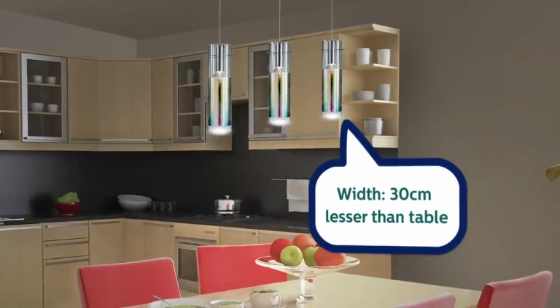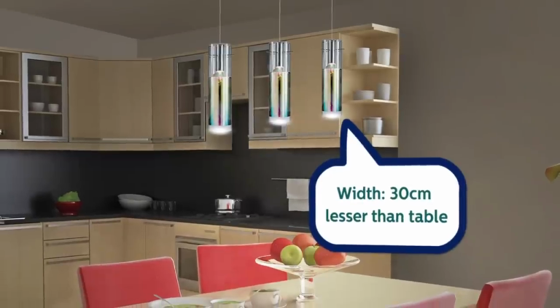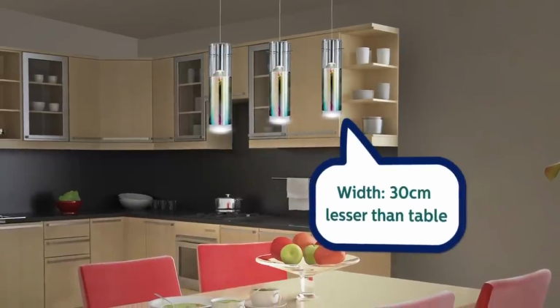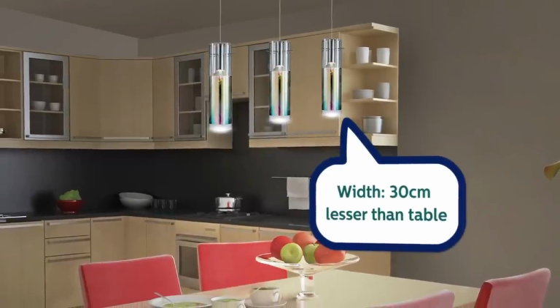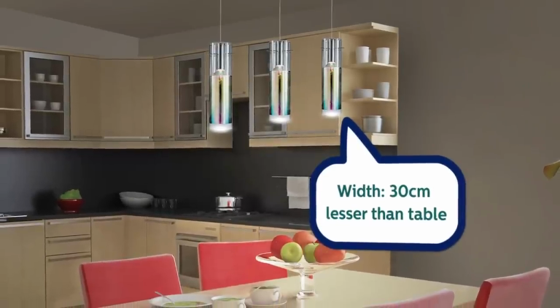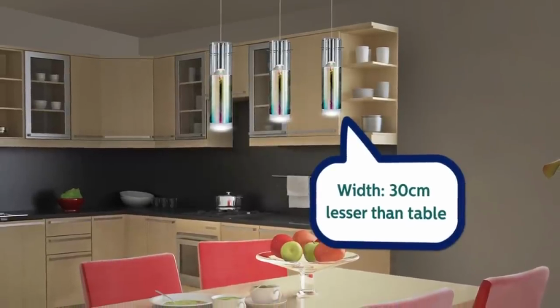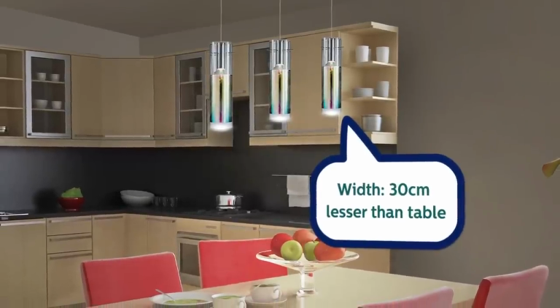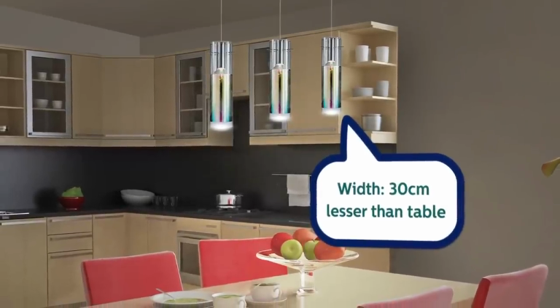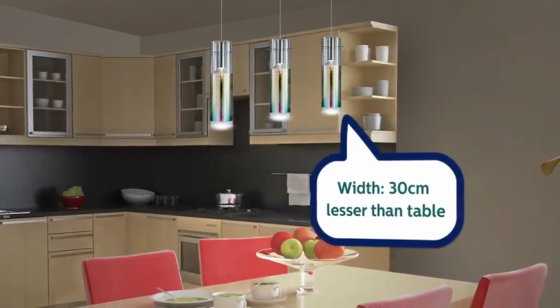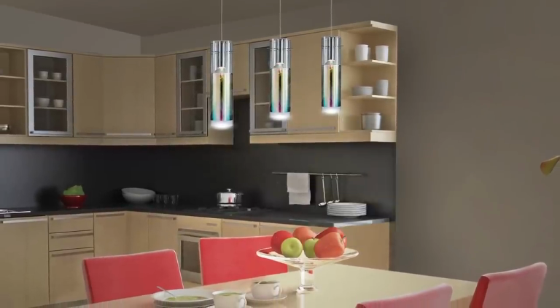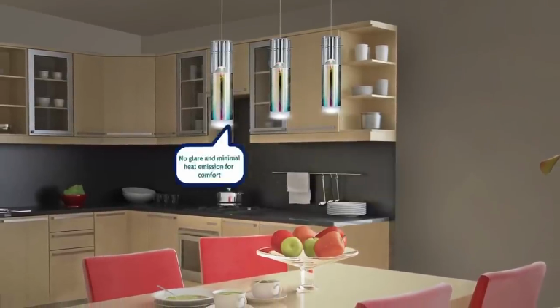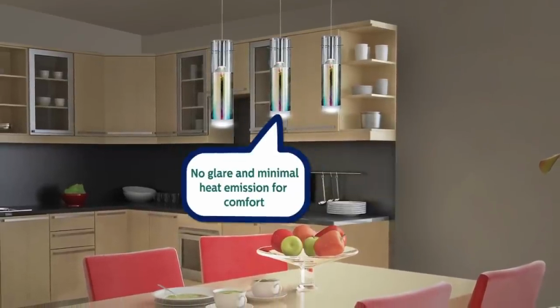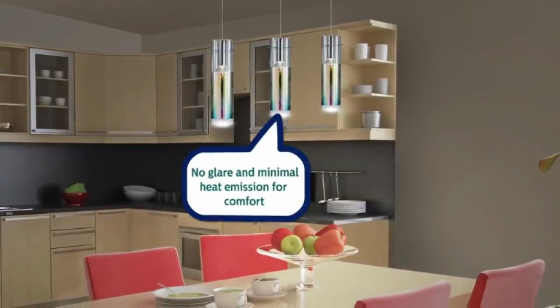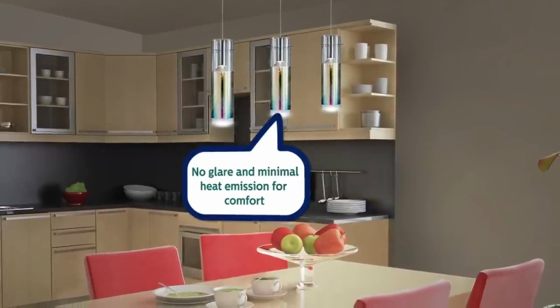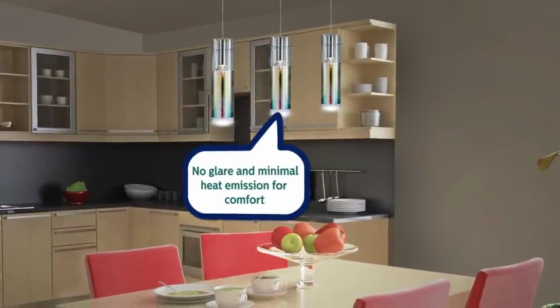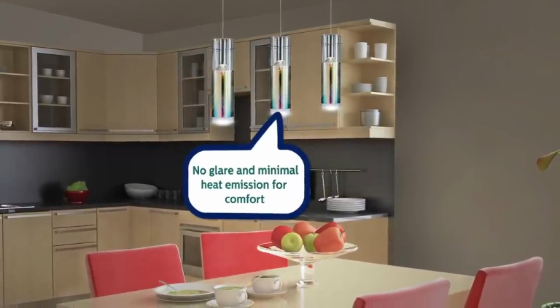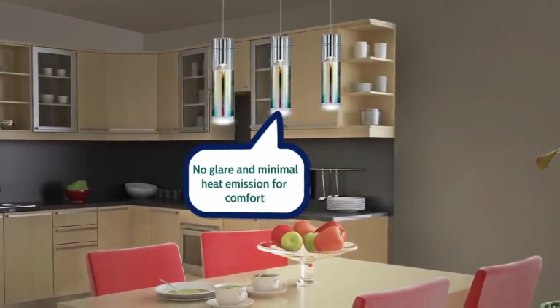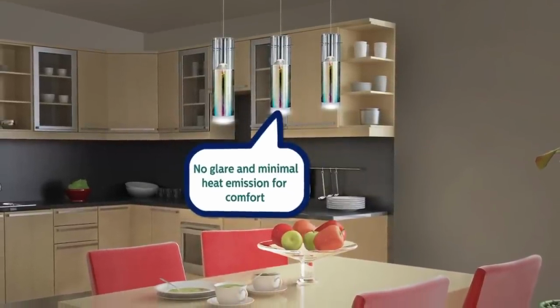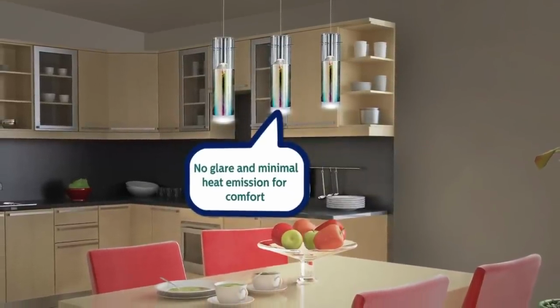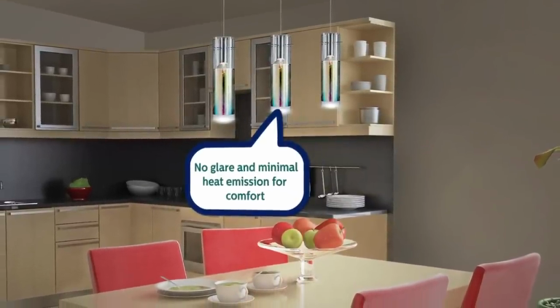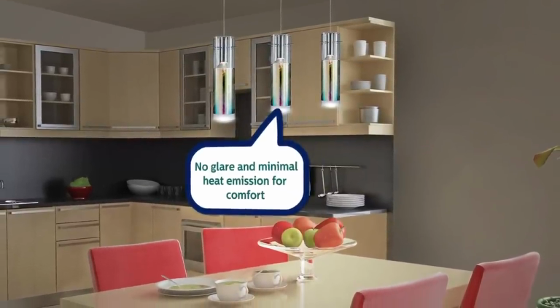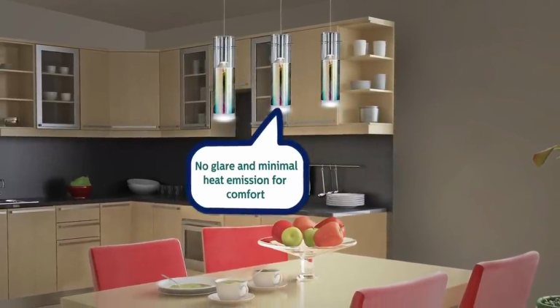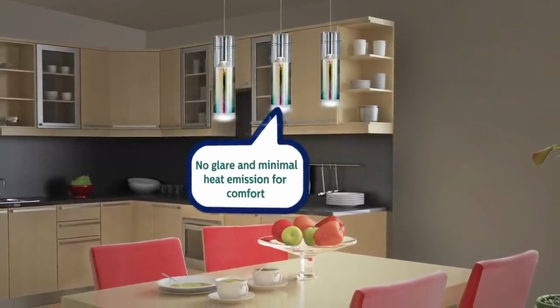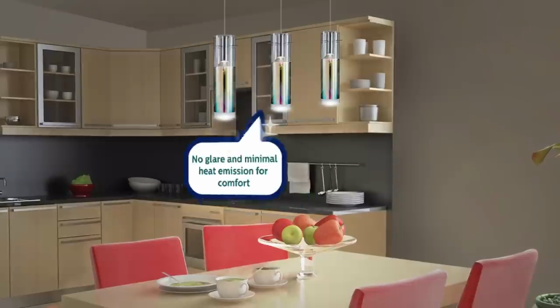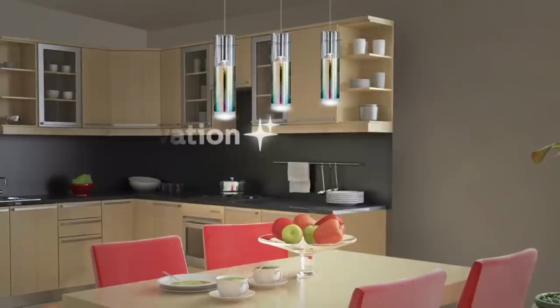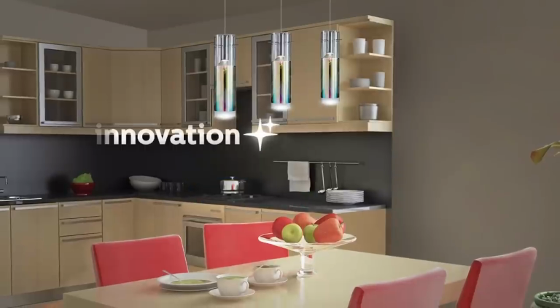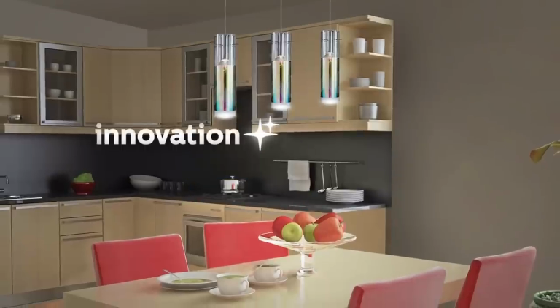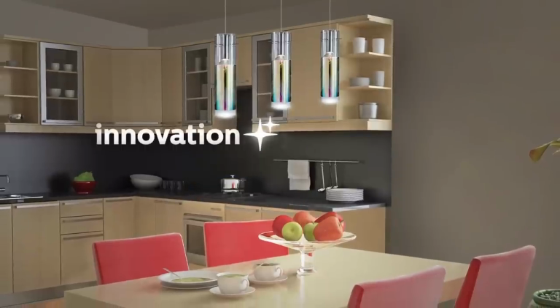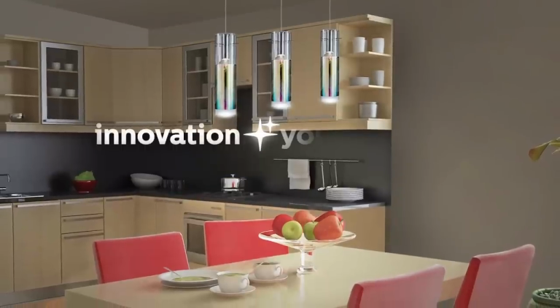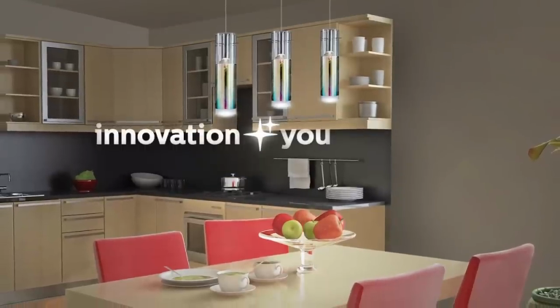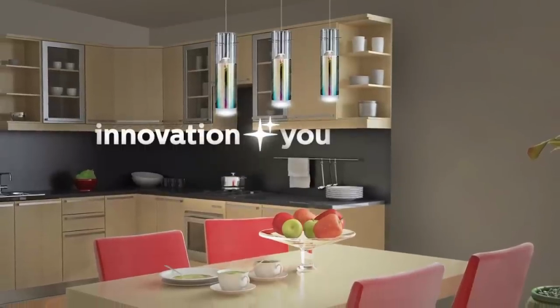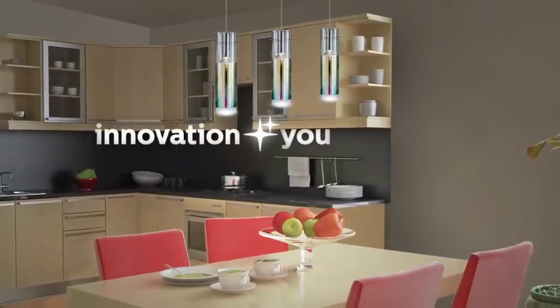Use LED bulbs for a comfortable dining area, as there is no glare and minimal heat emission. The feature light should be centrally placed above the table.